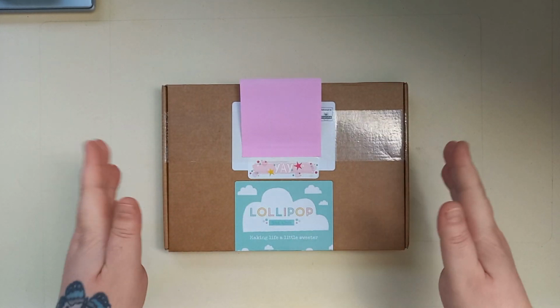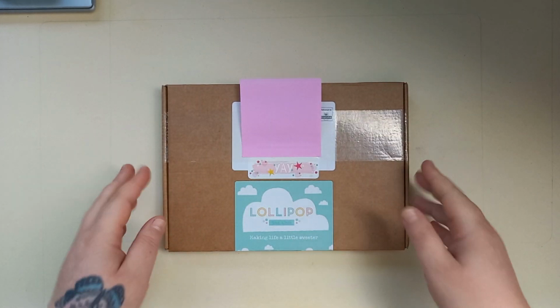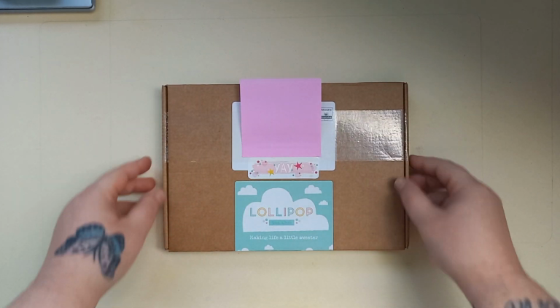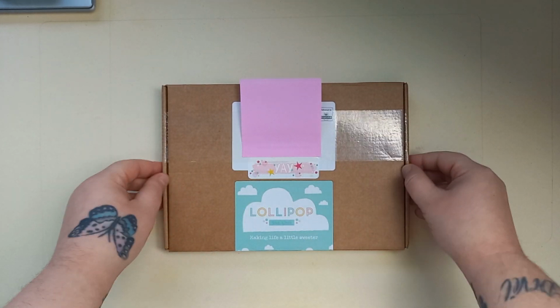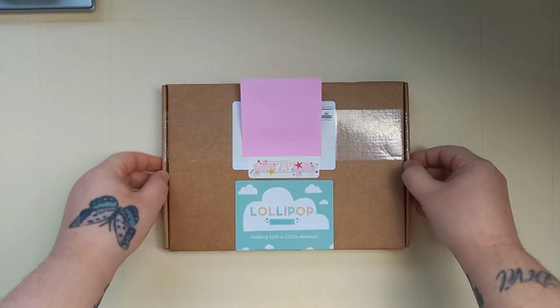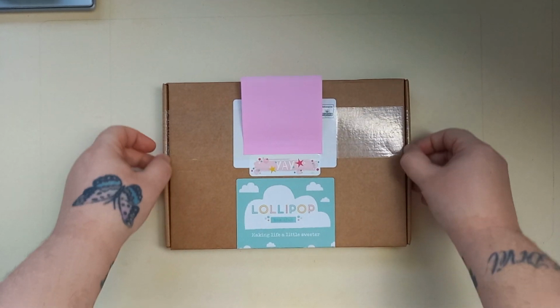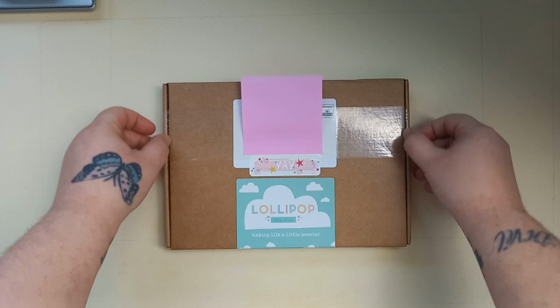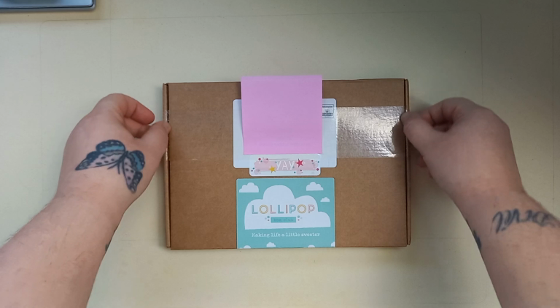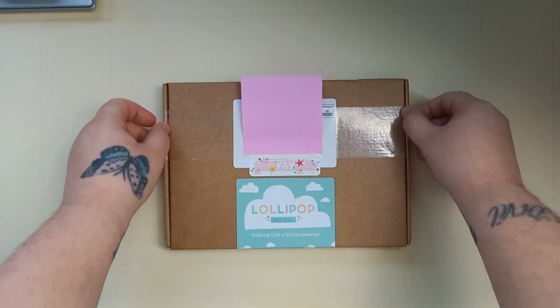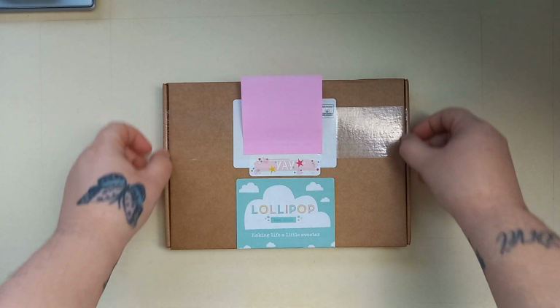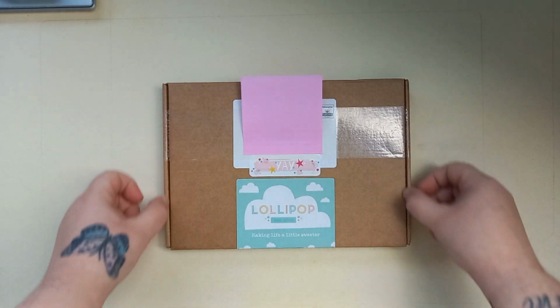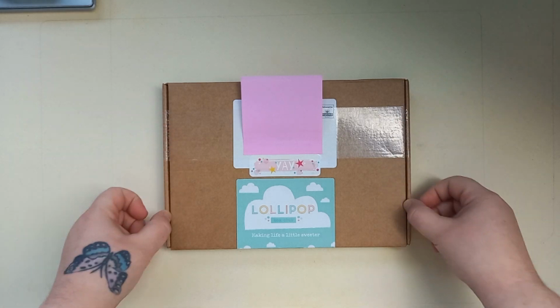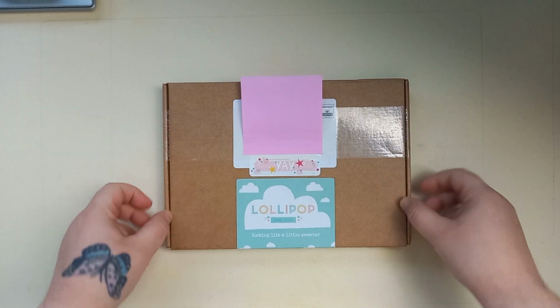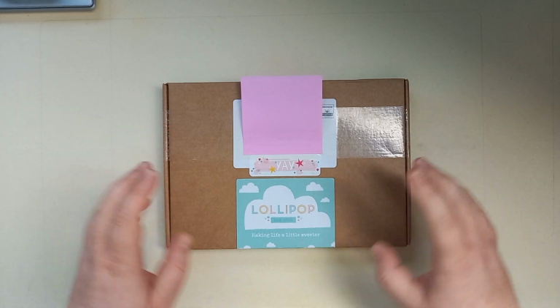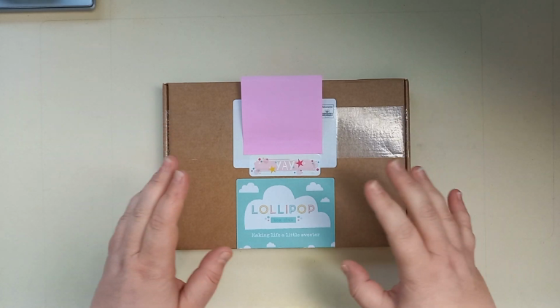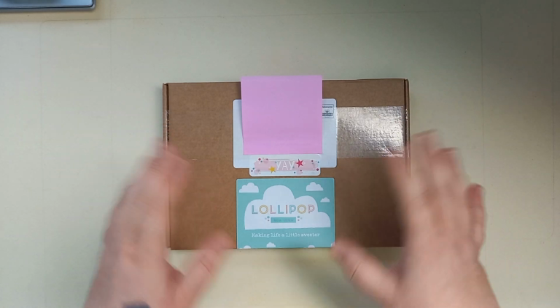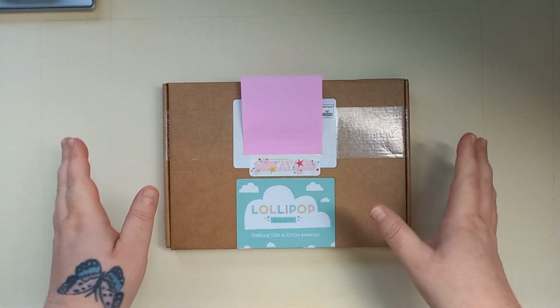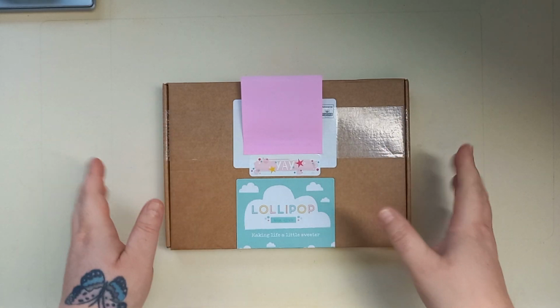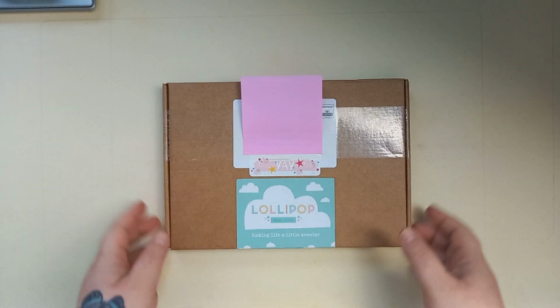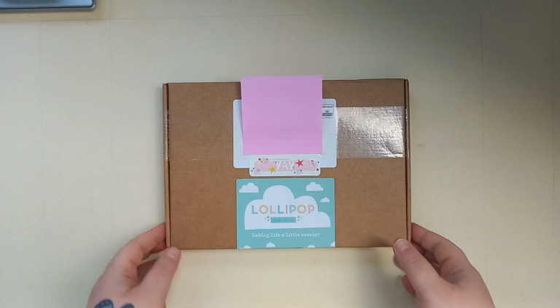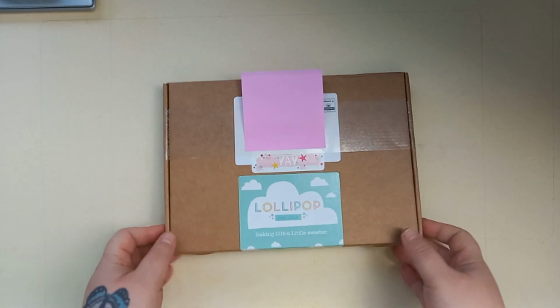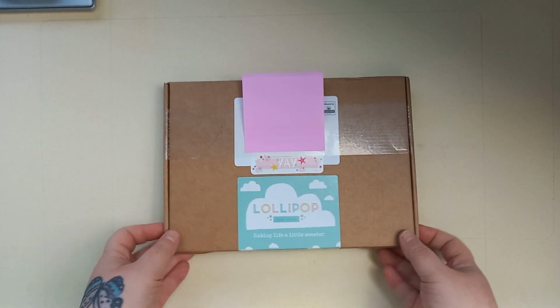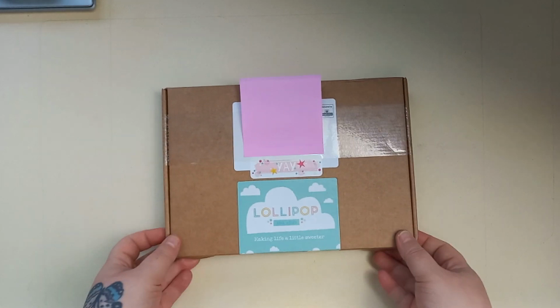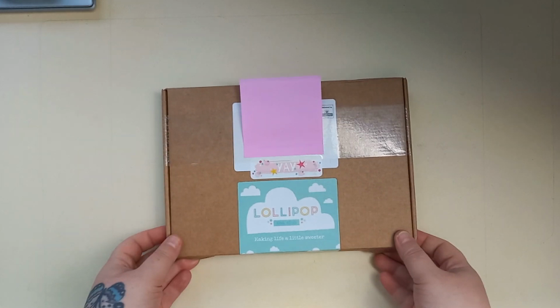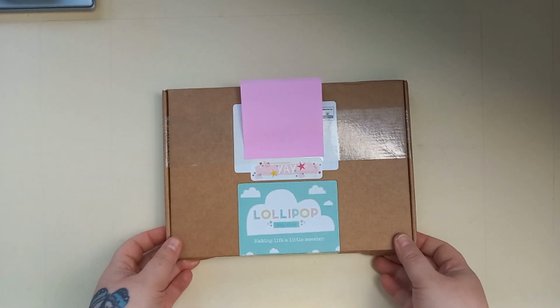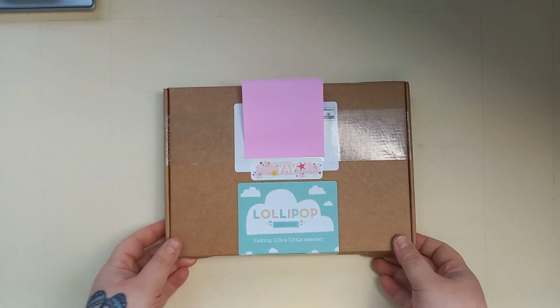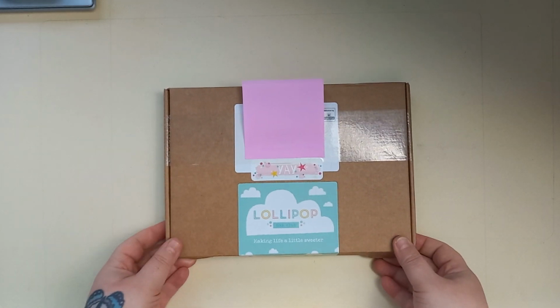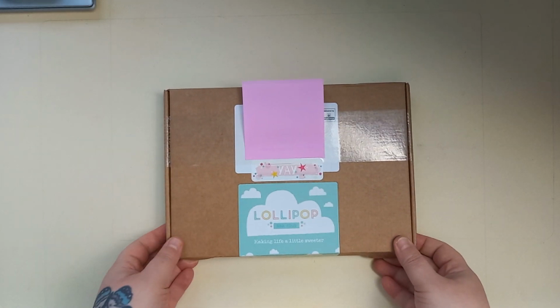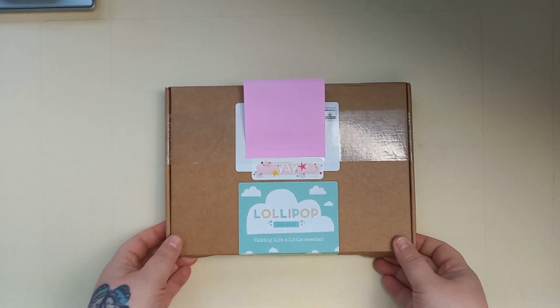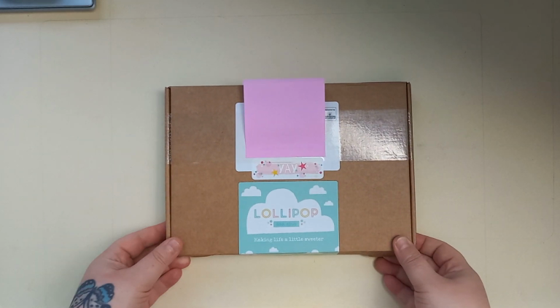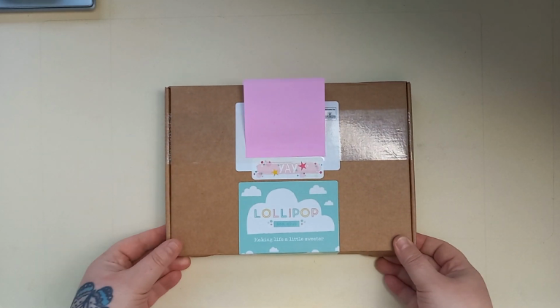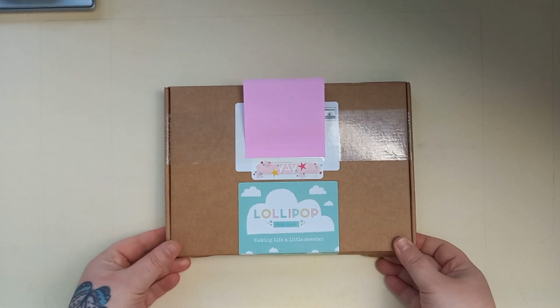I have opened the box, but I haven't opened it properly, so we're going to be looking at this together.